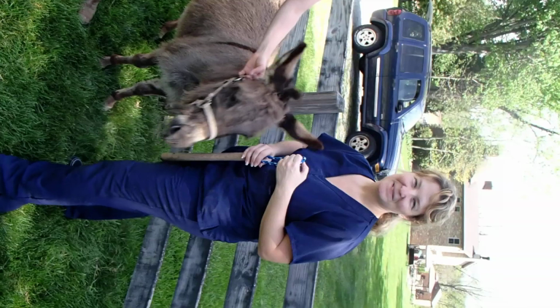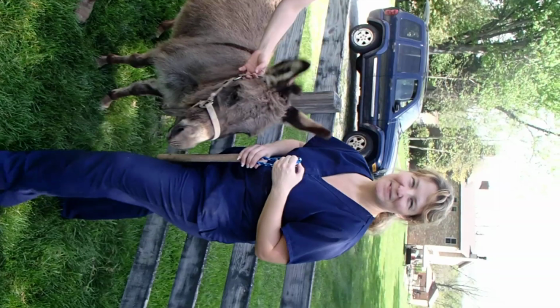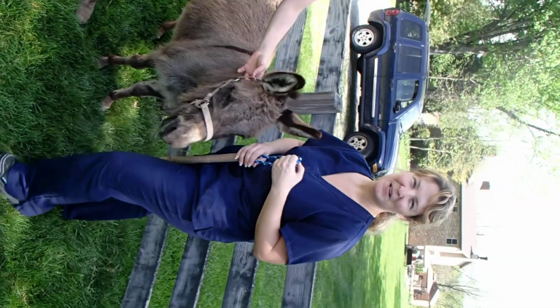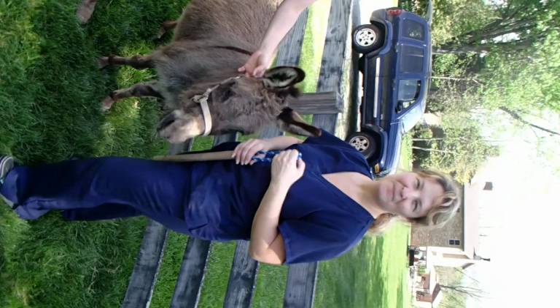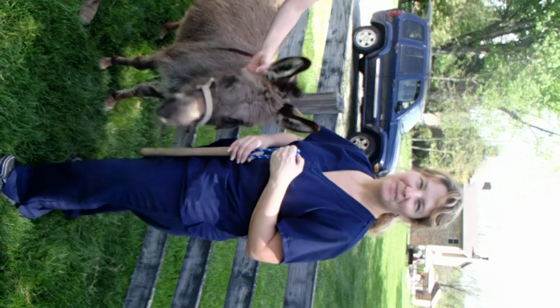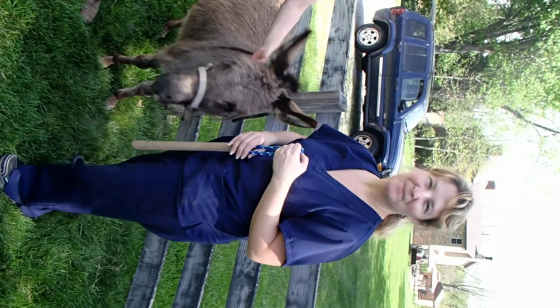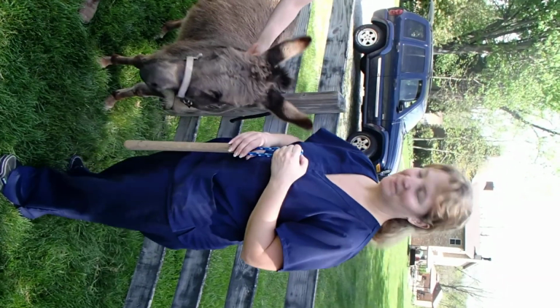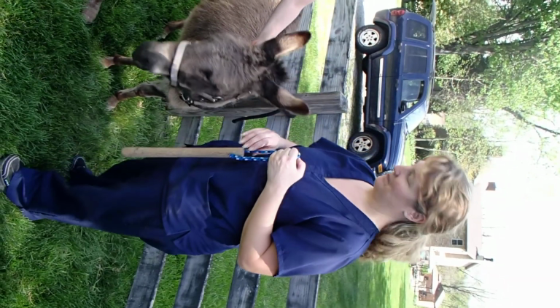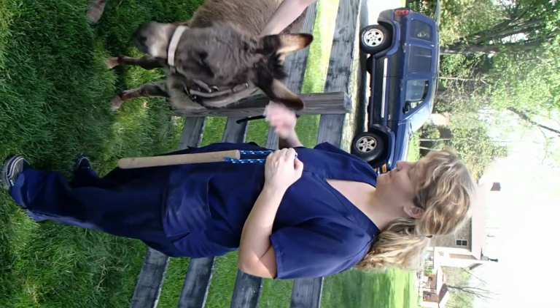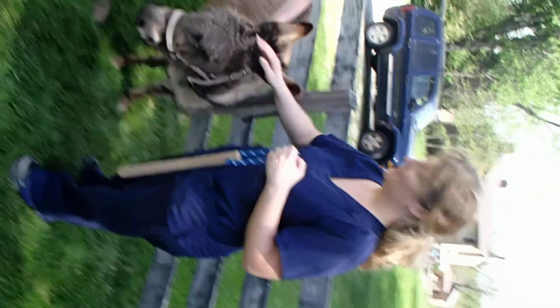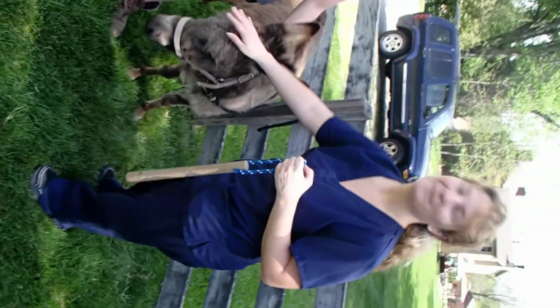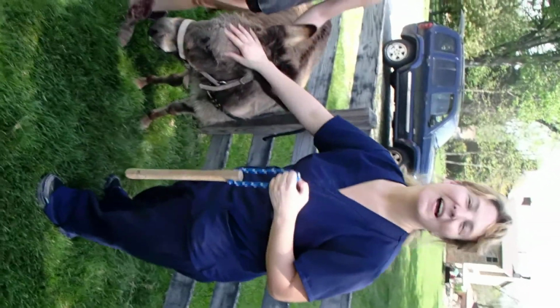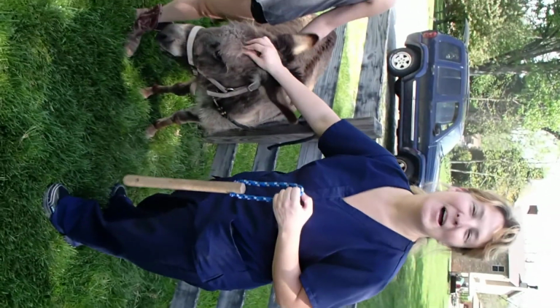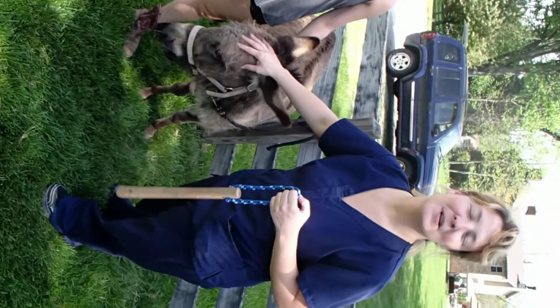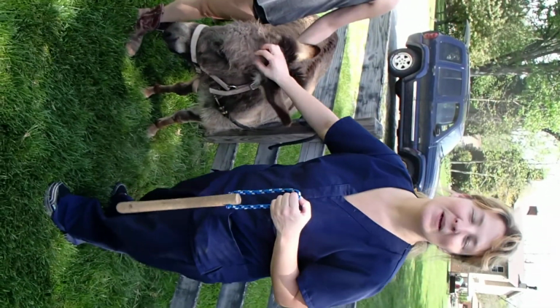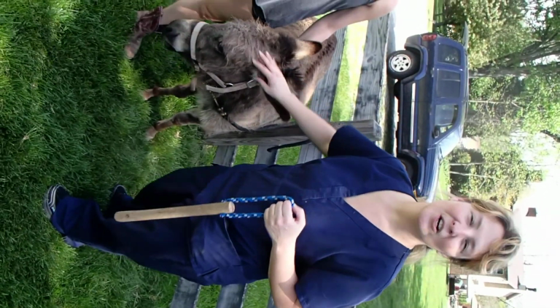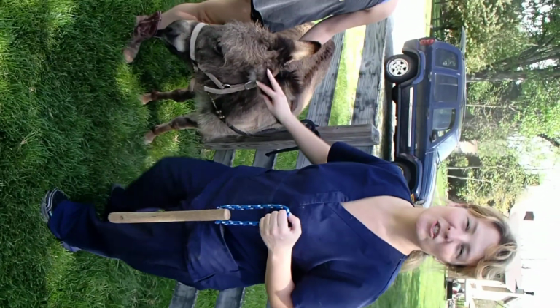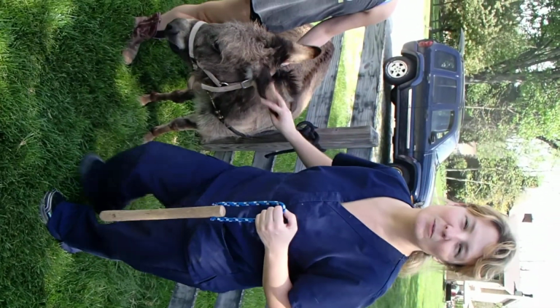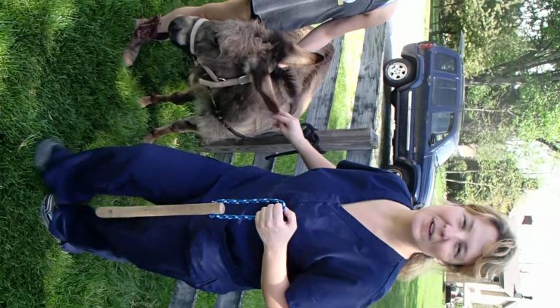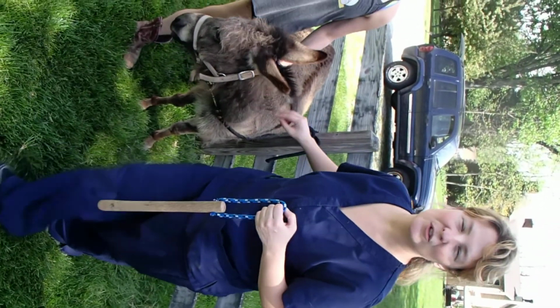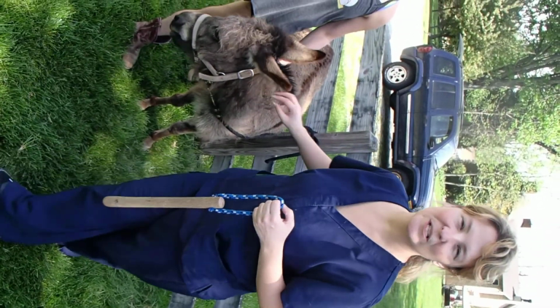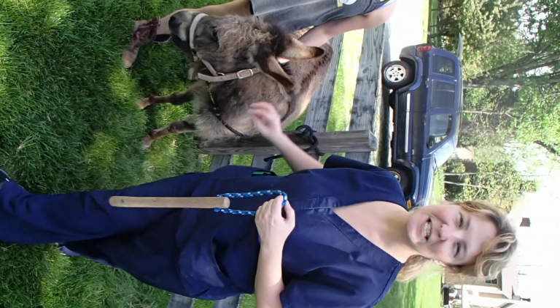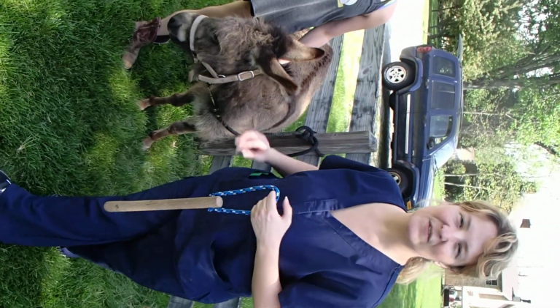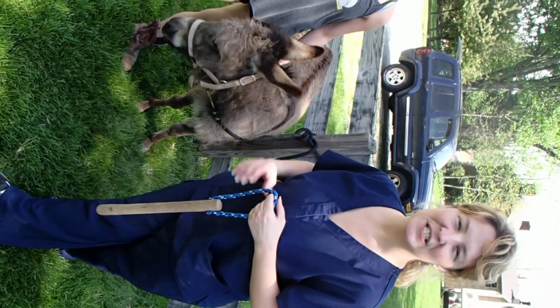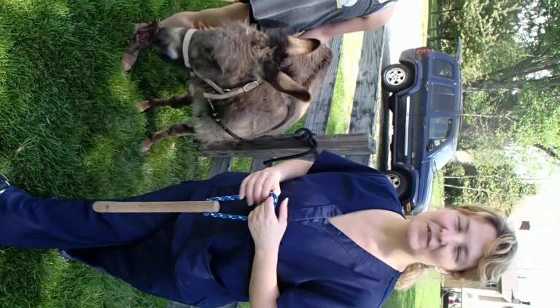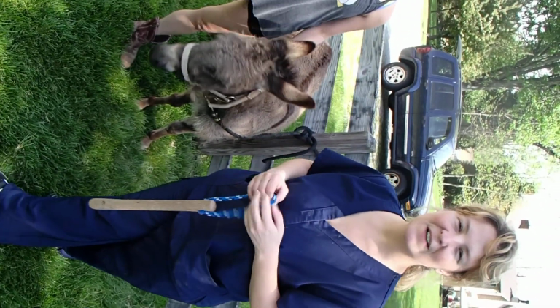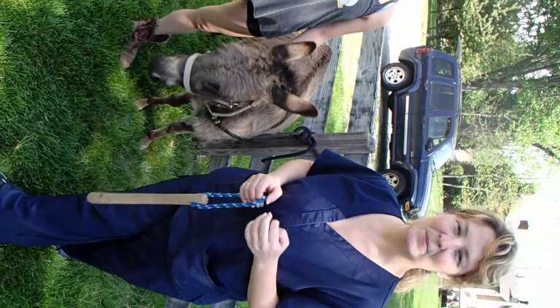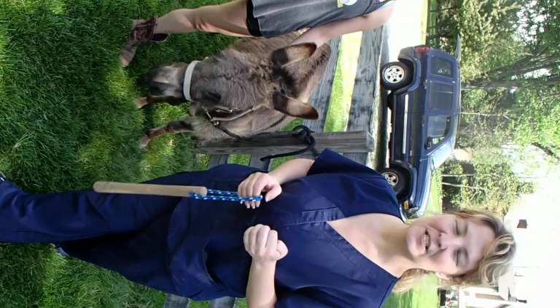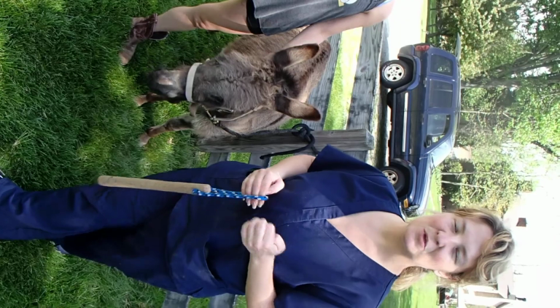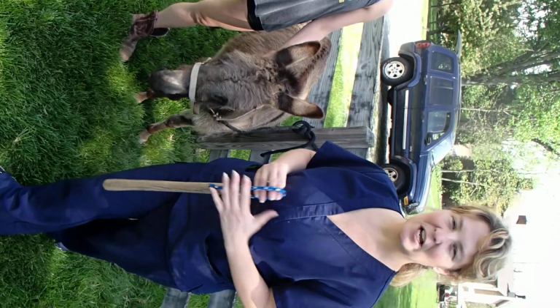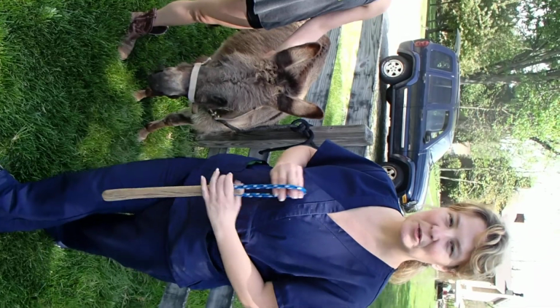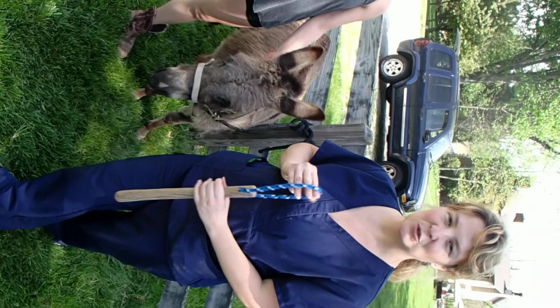Ready? Yep. Hi, my name is Megan Carson, number 523-6705, and I'm going to demonstrate how to put a twitch.